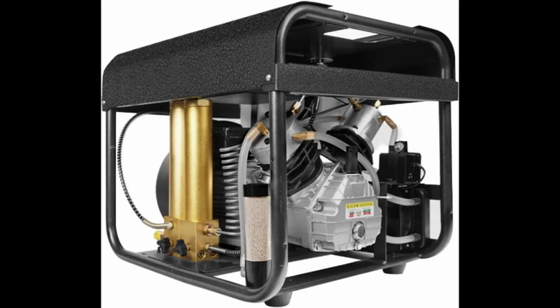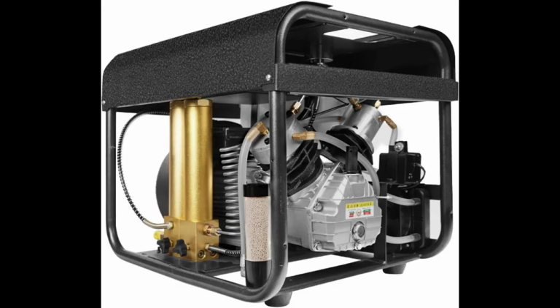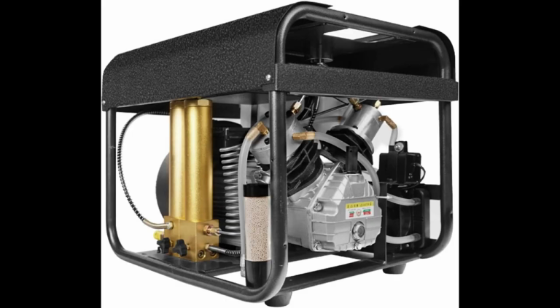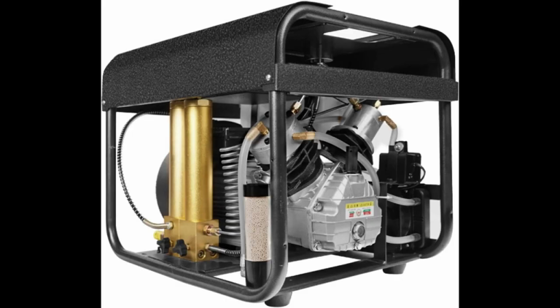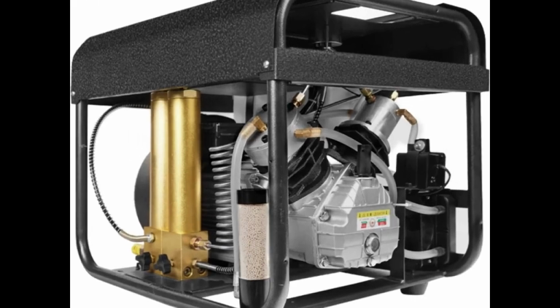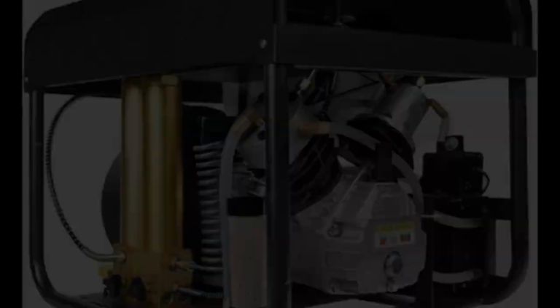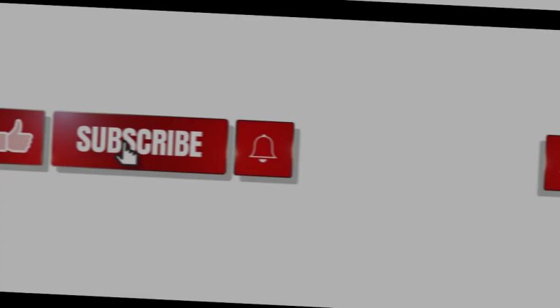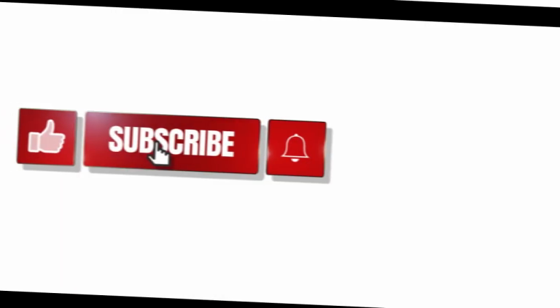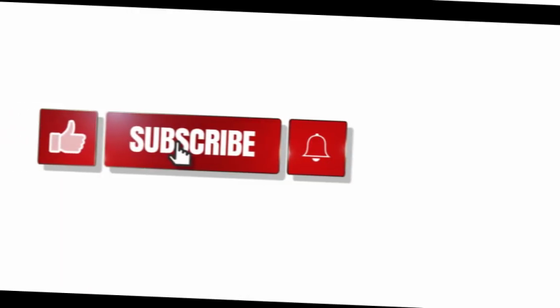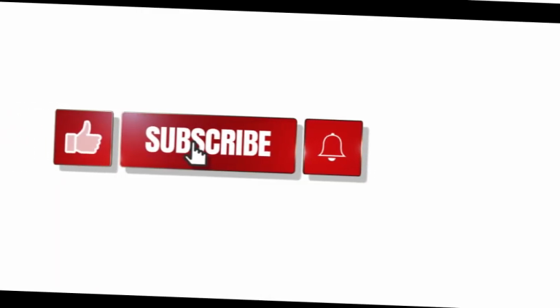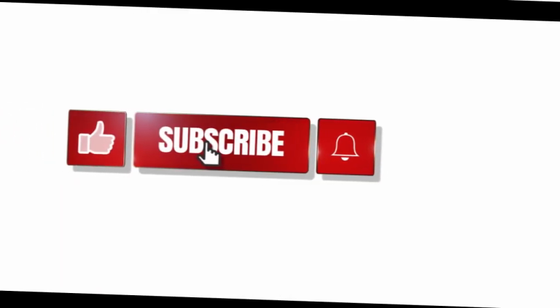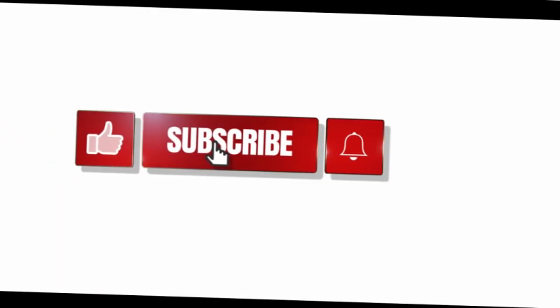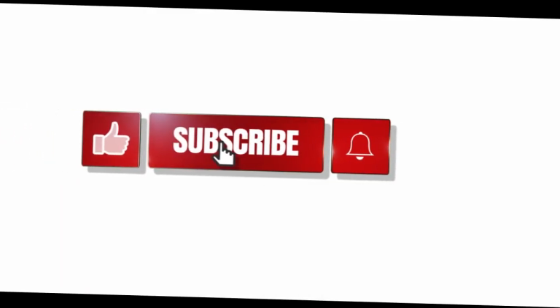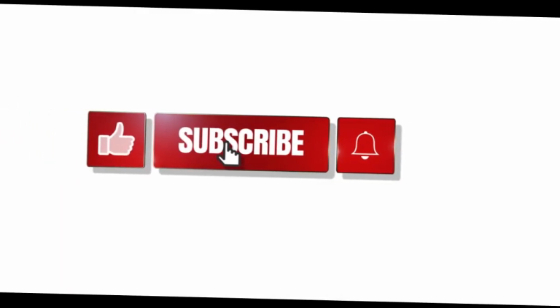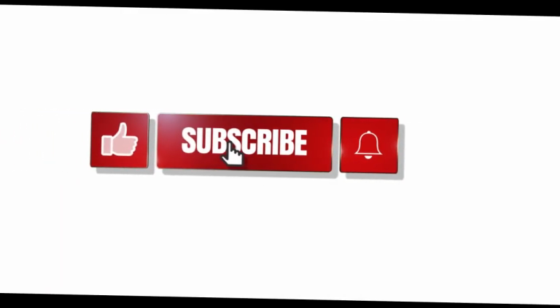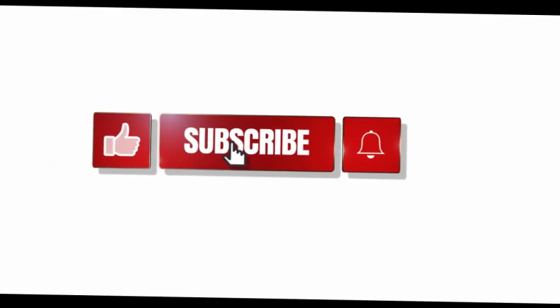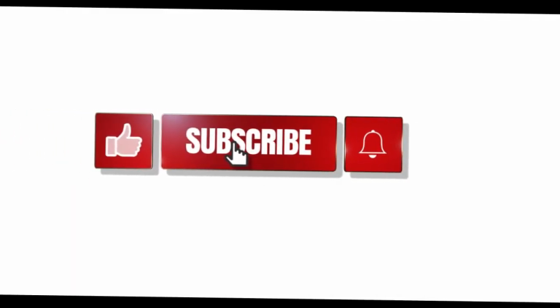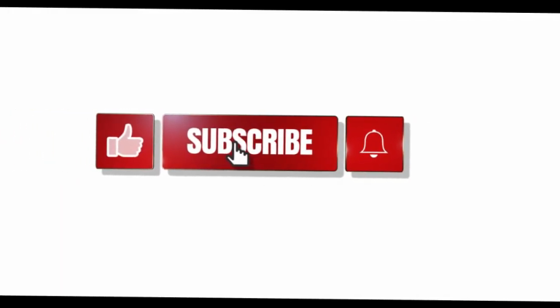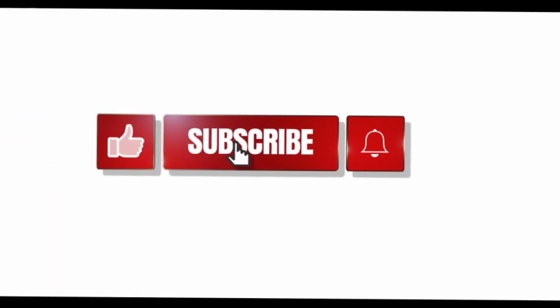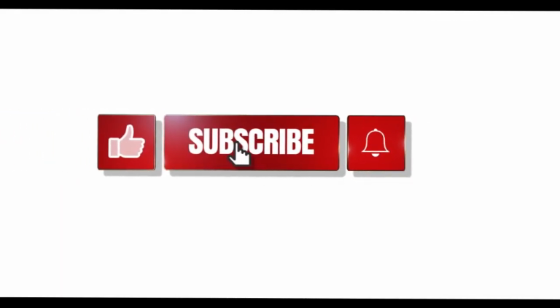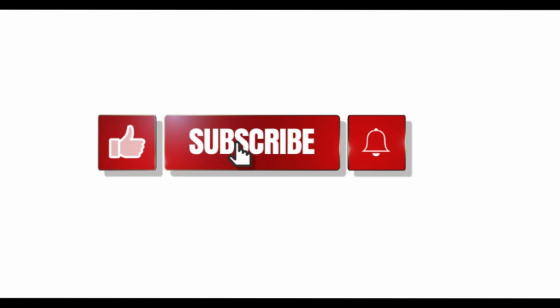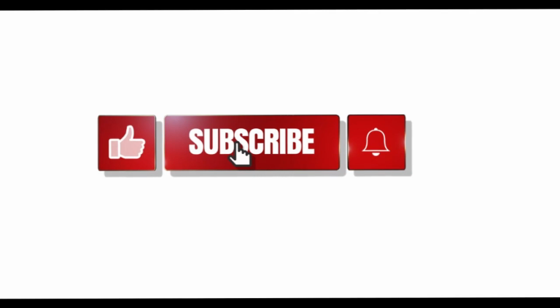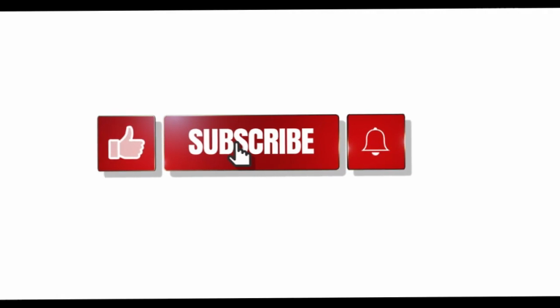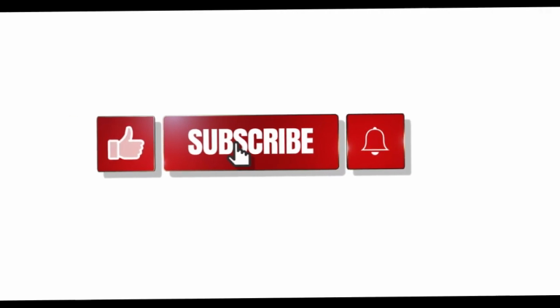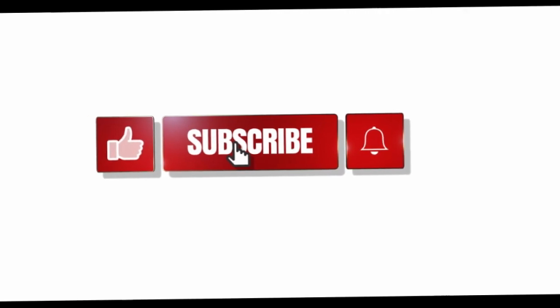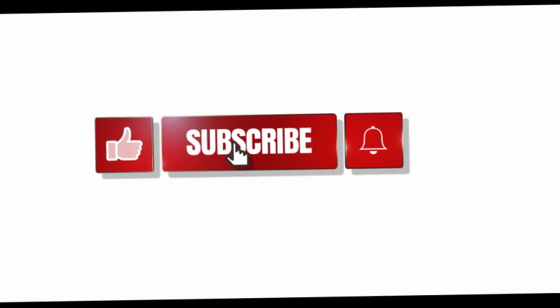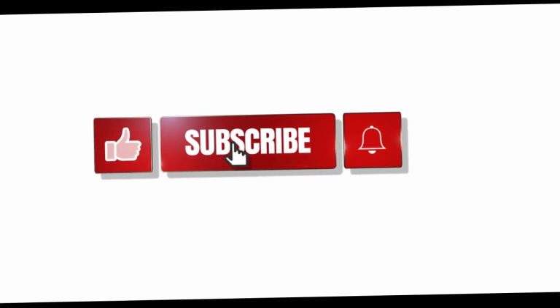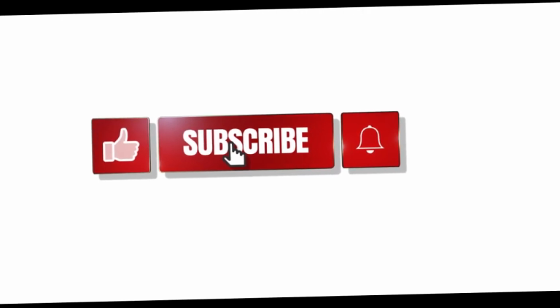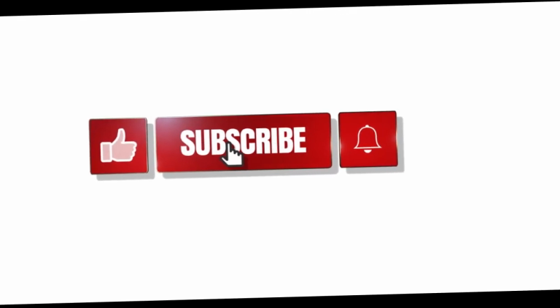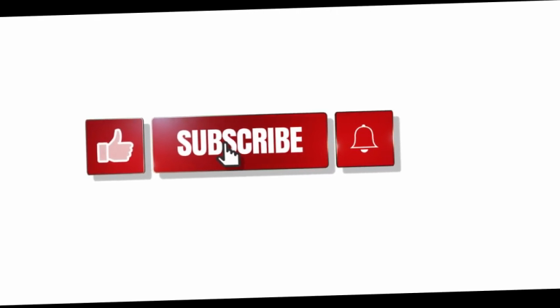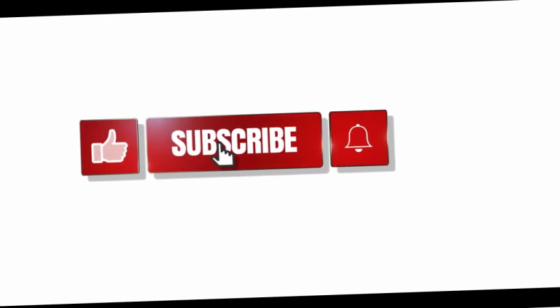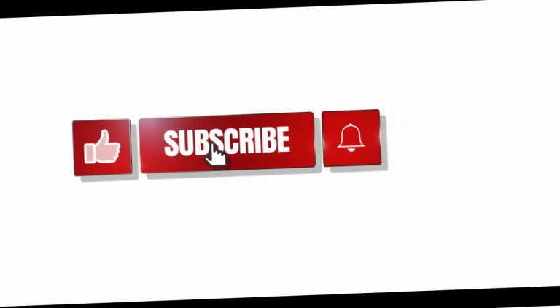But before we start, please hit the like, subscribe, and notification bell buttons. I will really appreciate it.